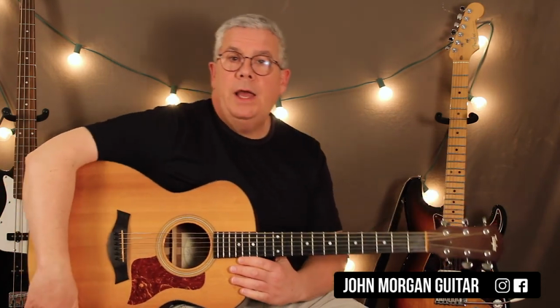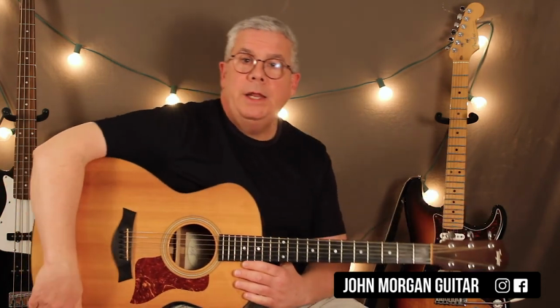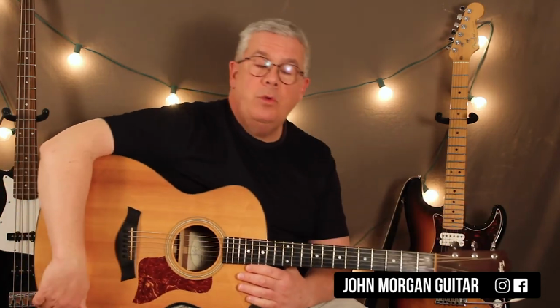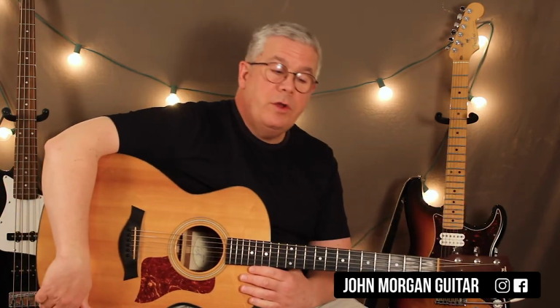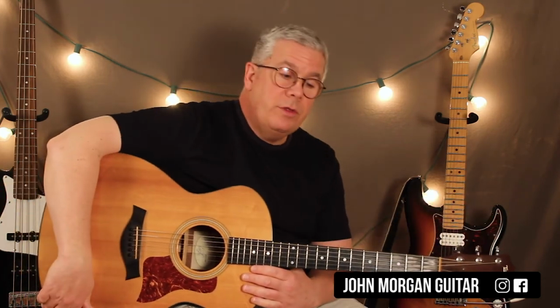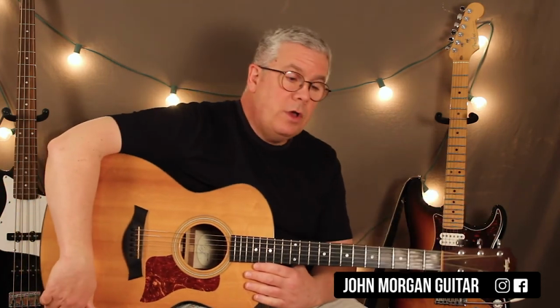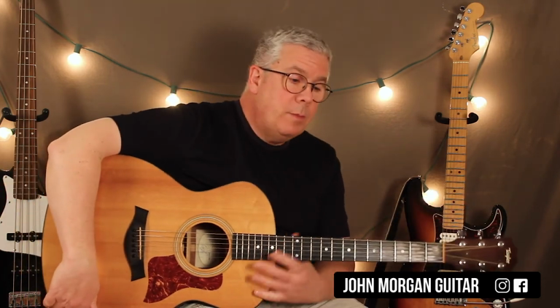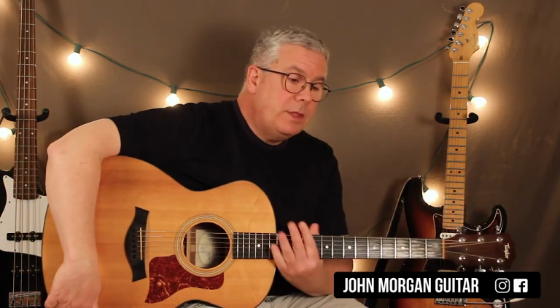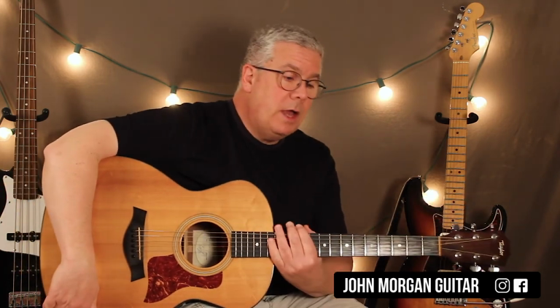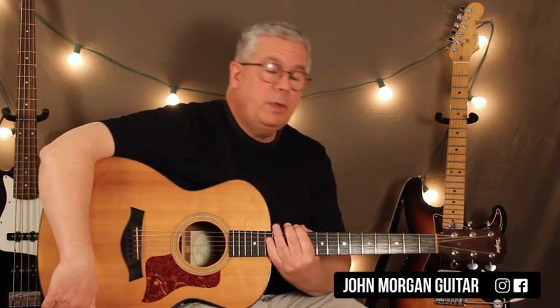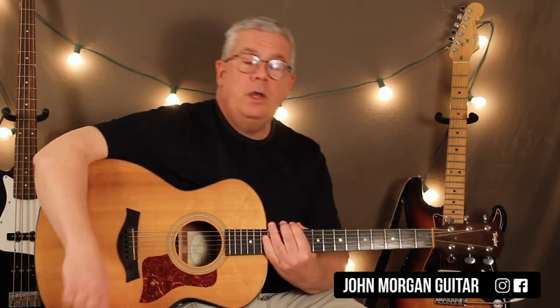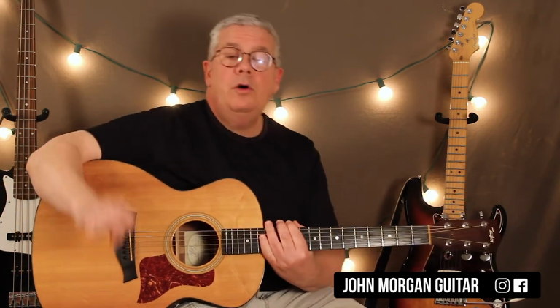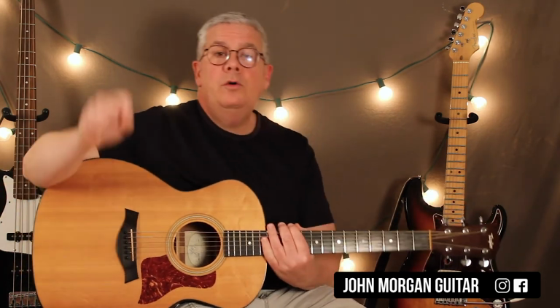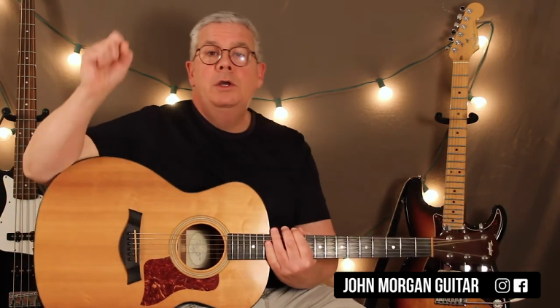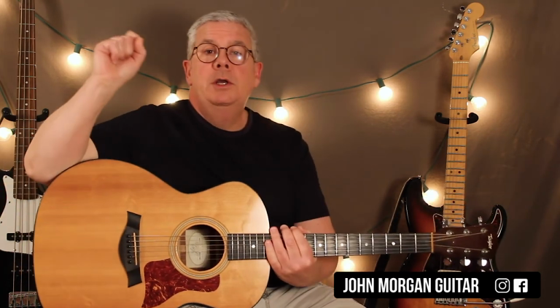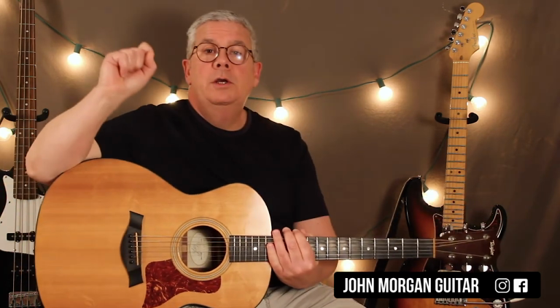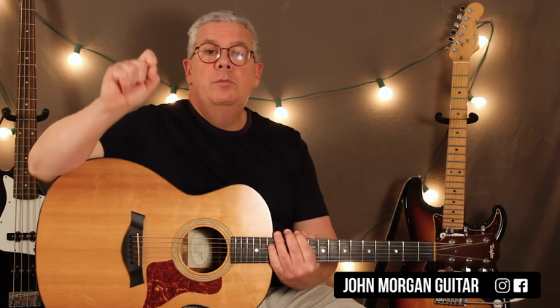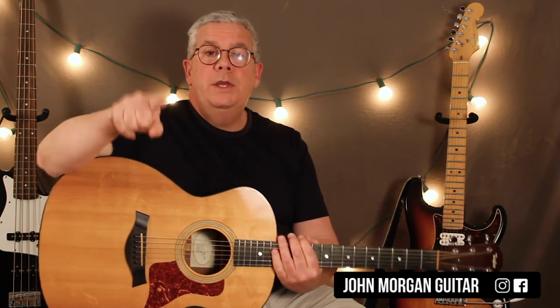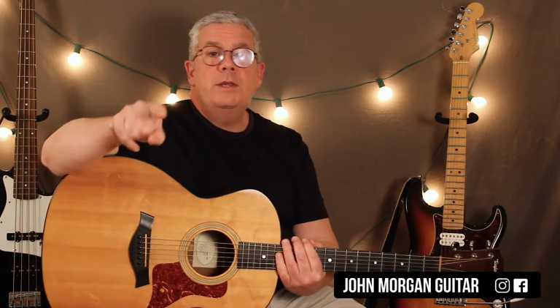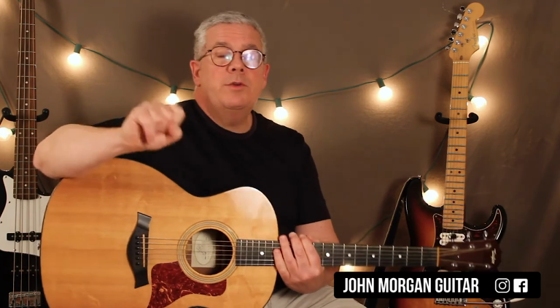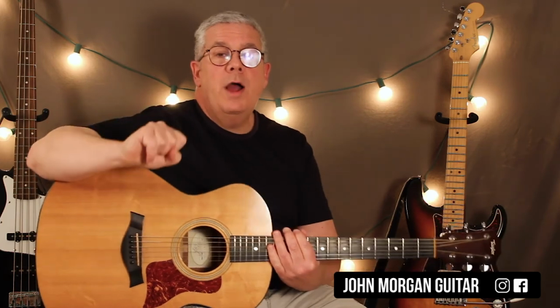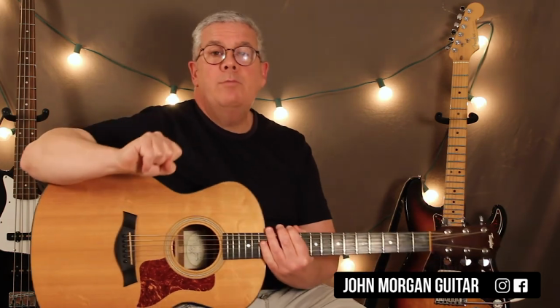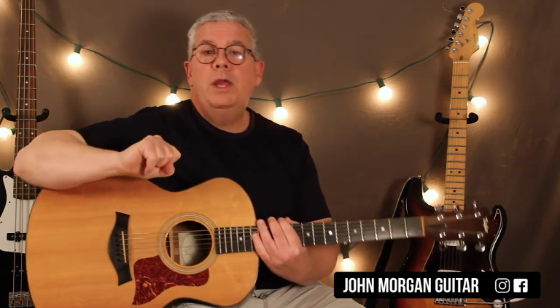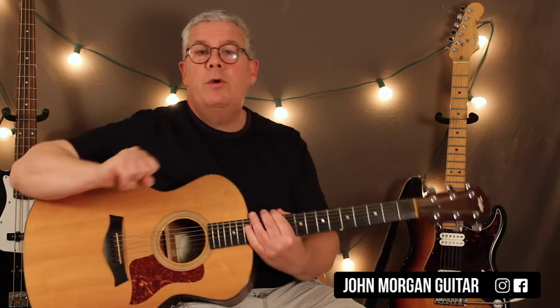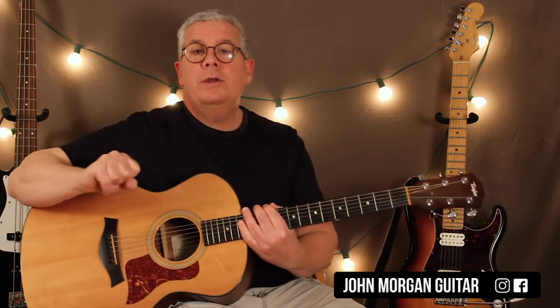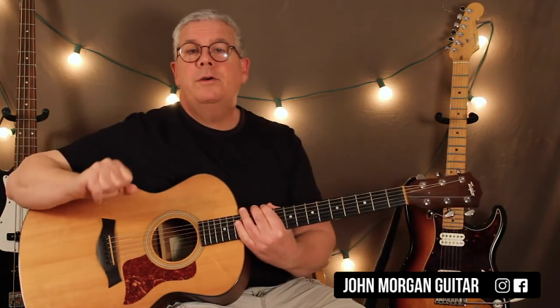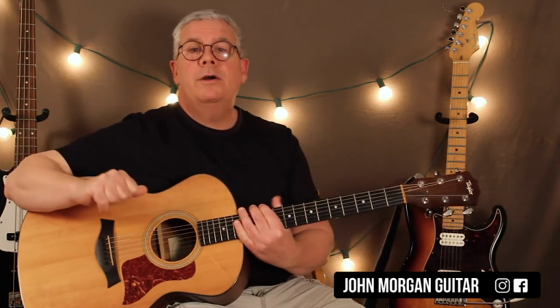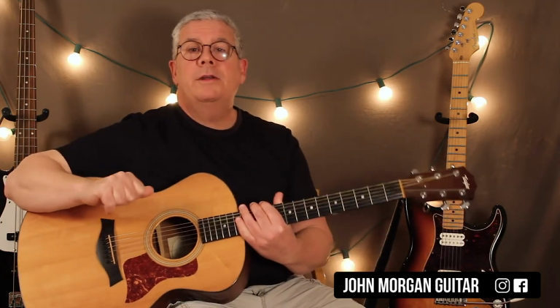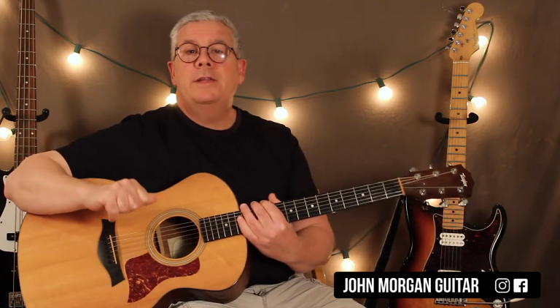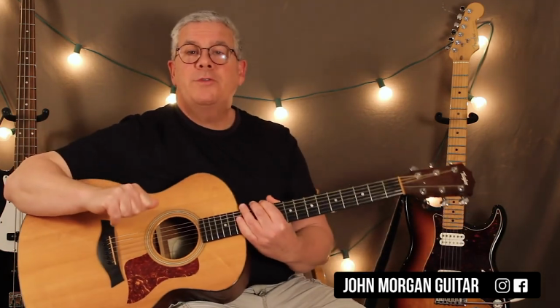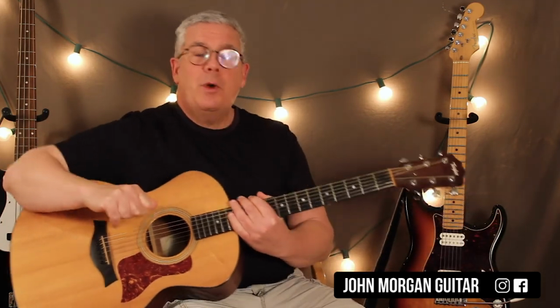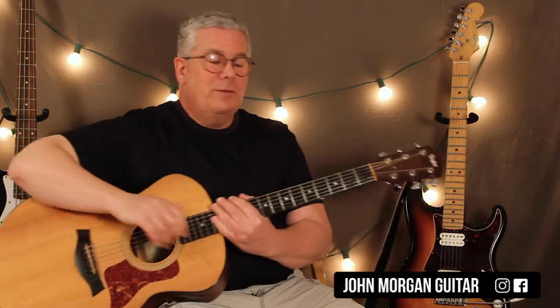Any questions or comments down below. Please subscribe, play more guitar, and thanks for watching.